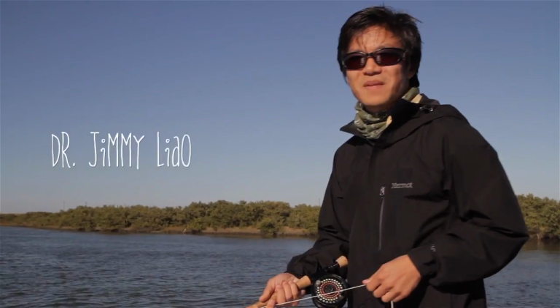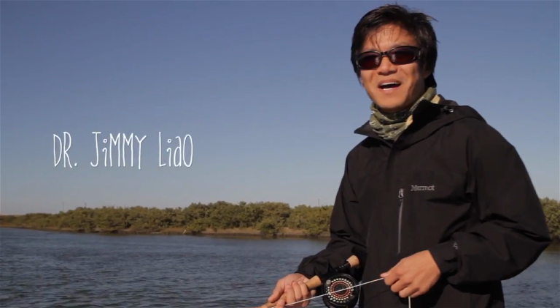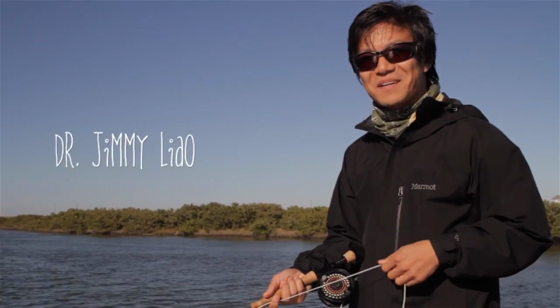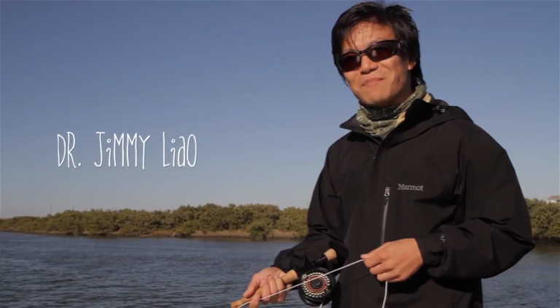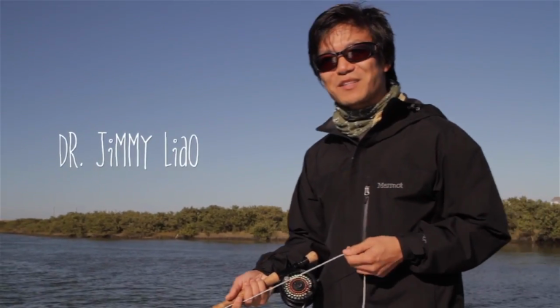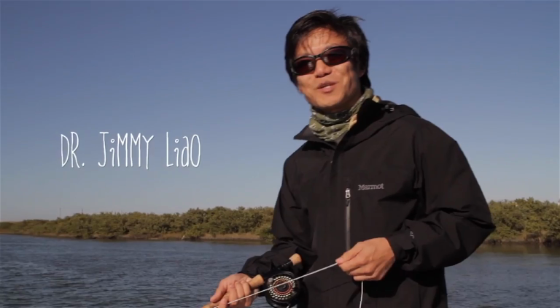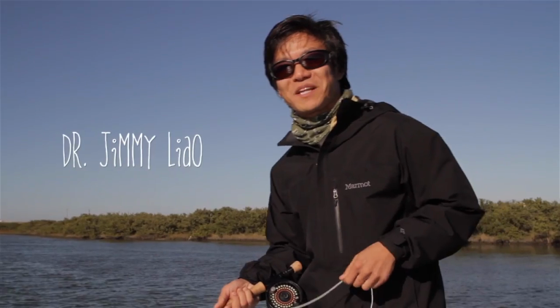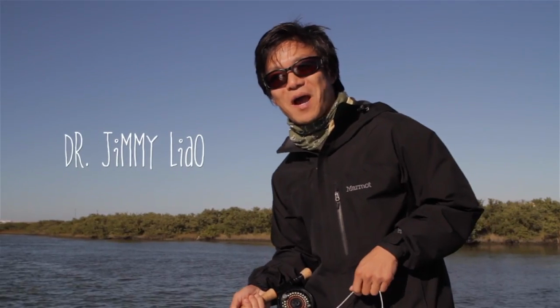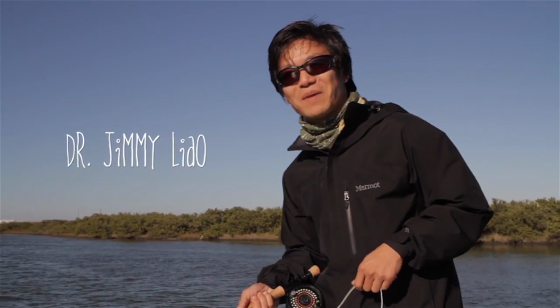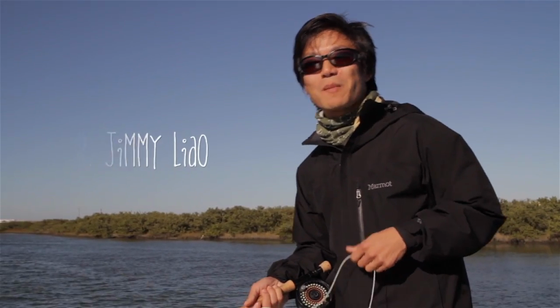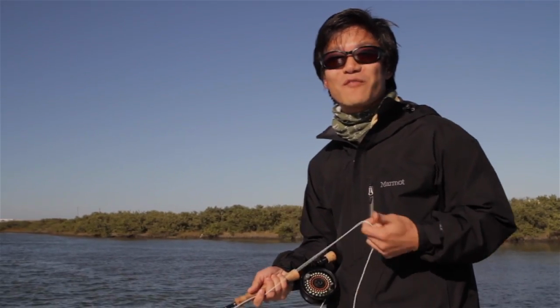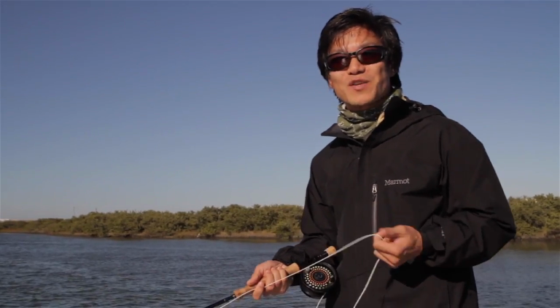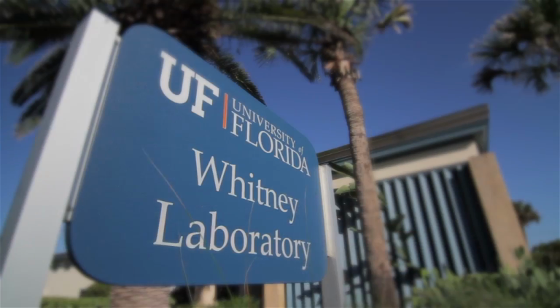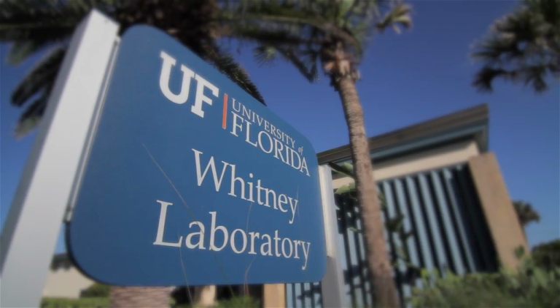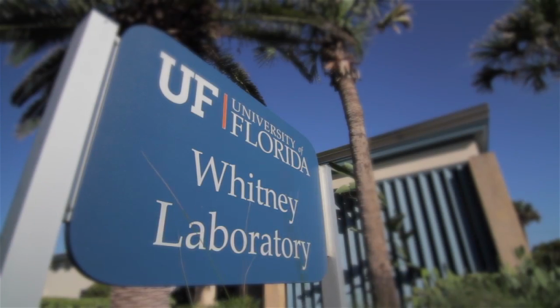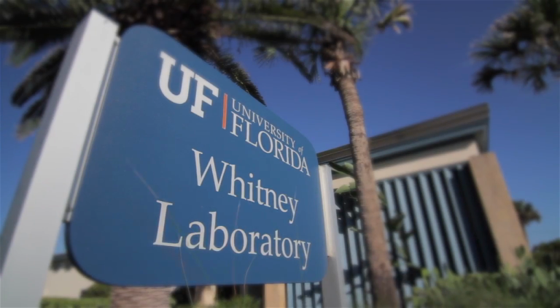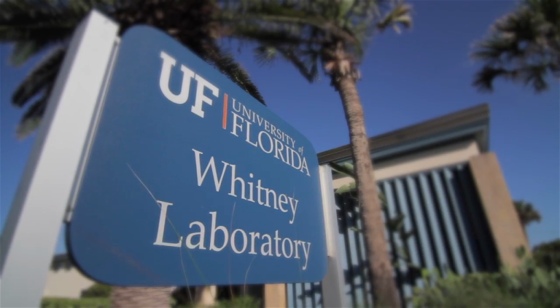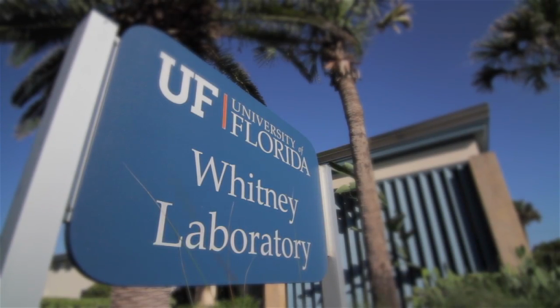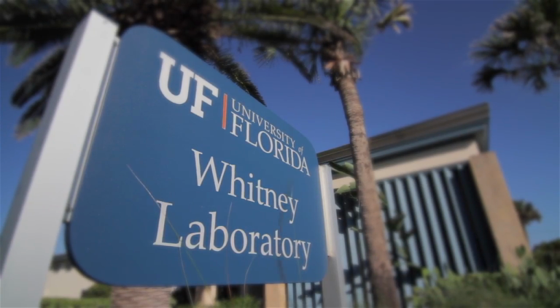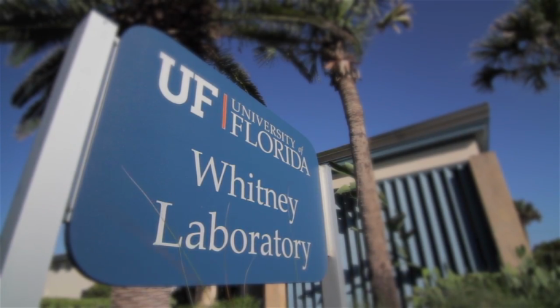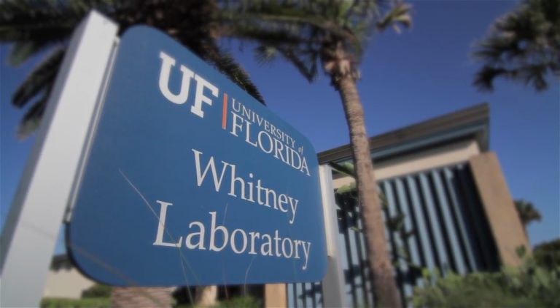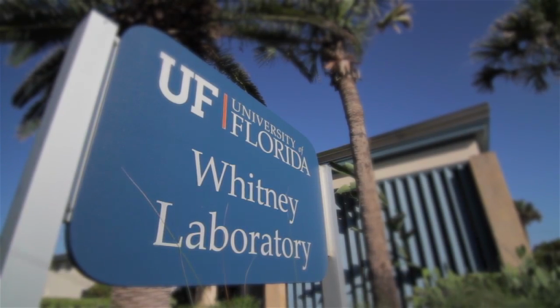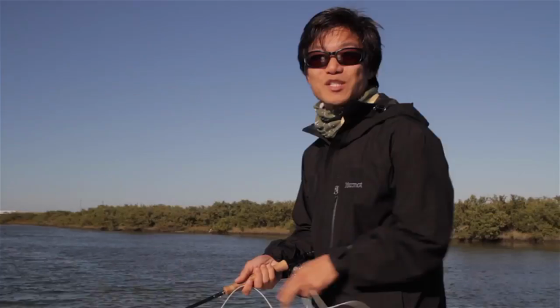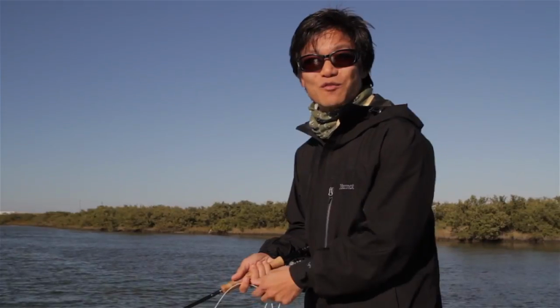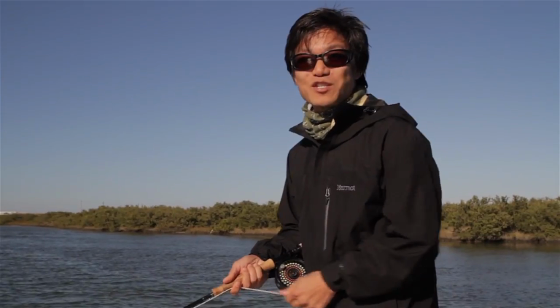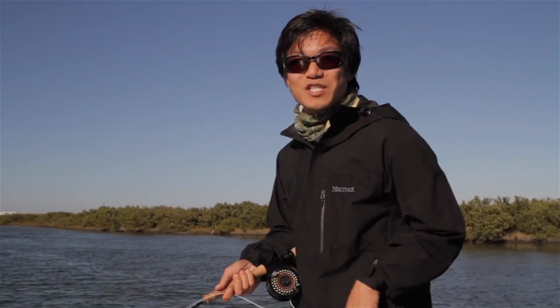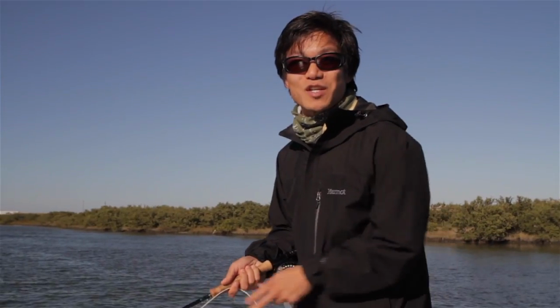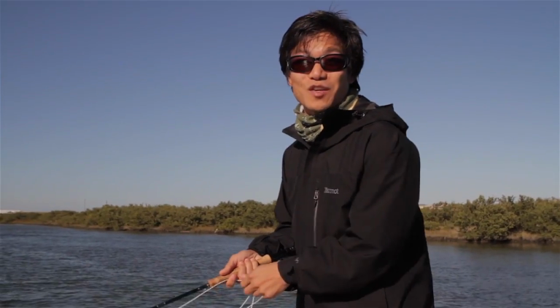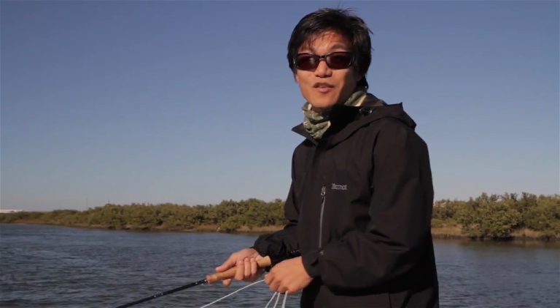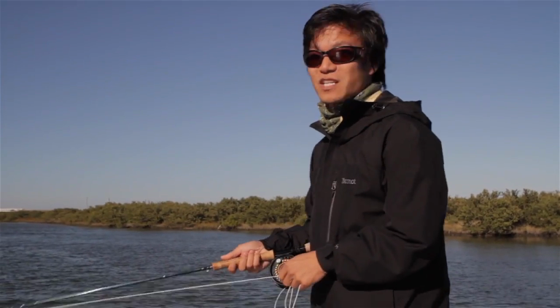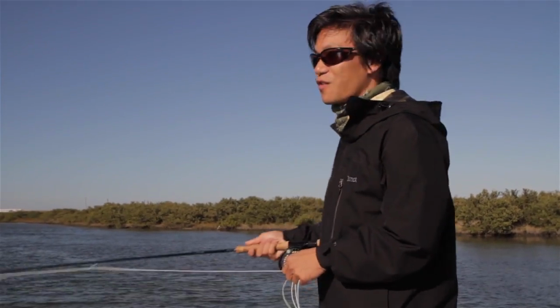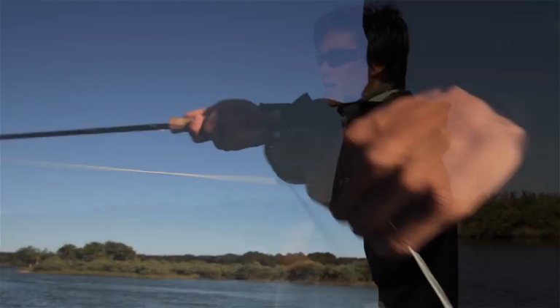Hi, I'm Dr. Jimmy Liao. I'm a professor at the Whitney Laboratory for Marine Bioscience, which is a research institute at the University of Florida.